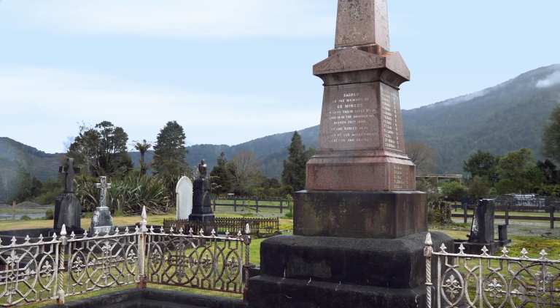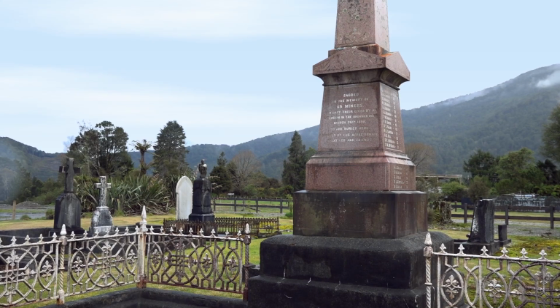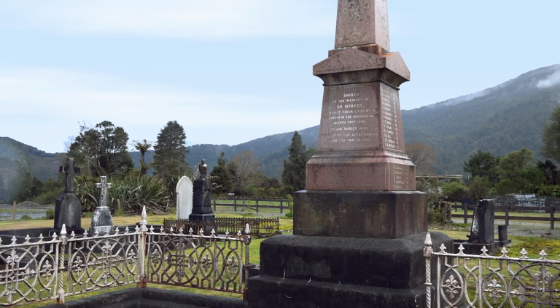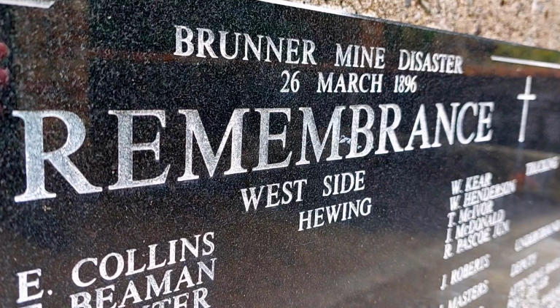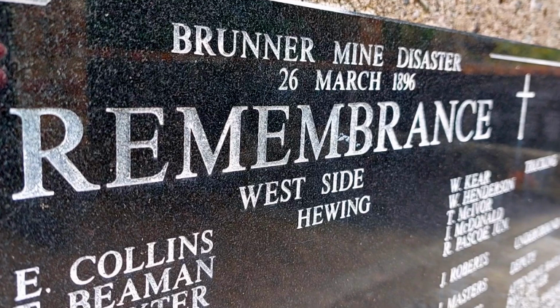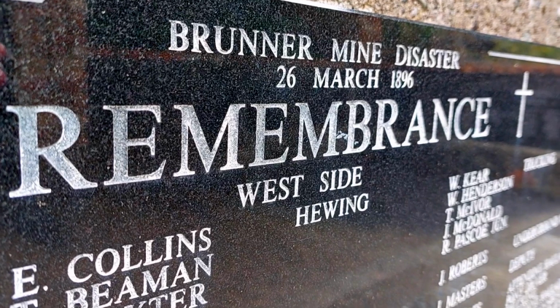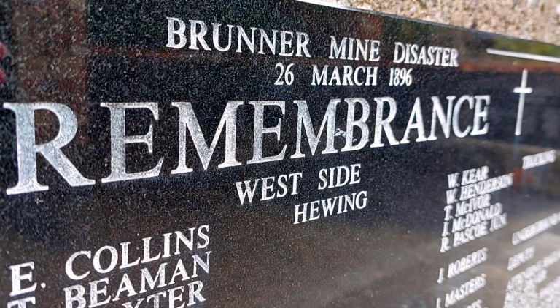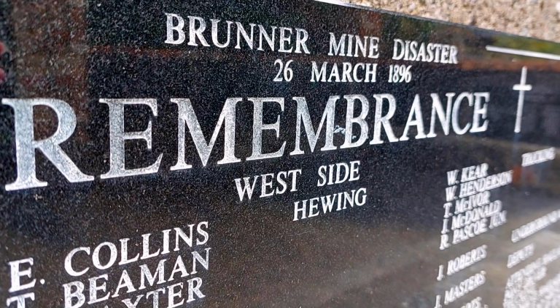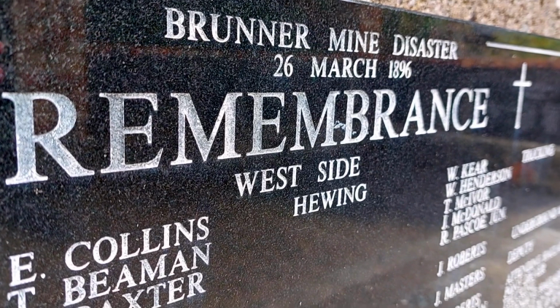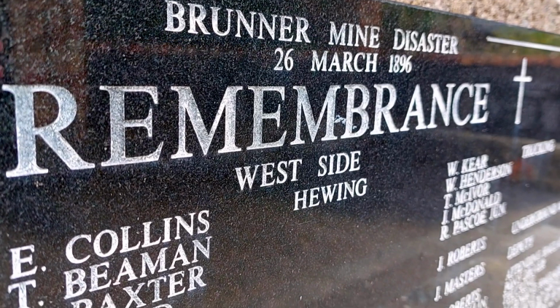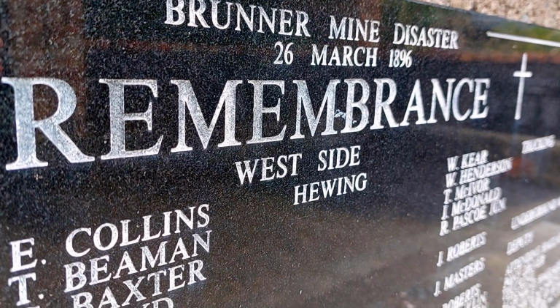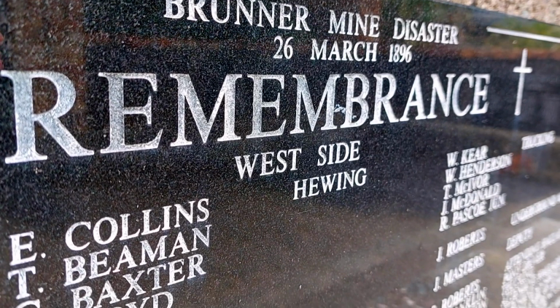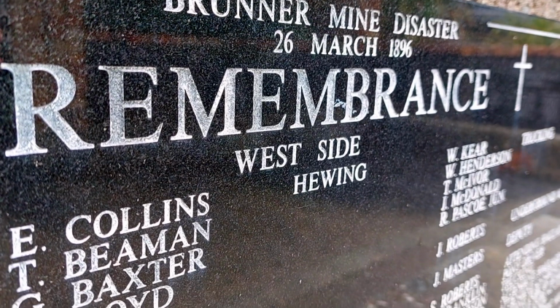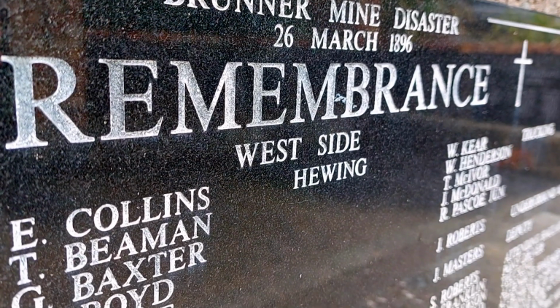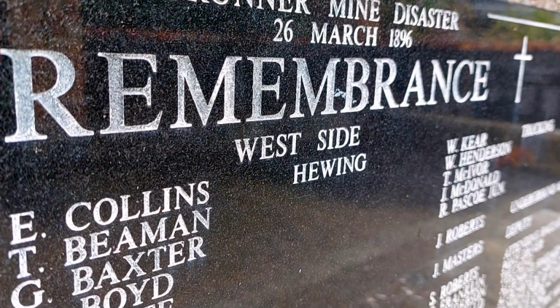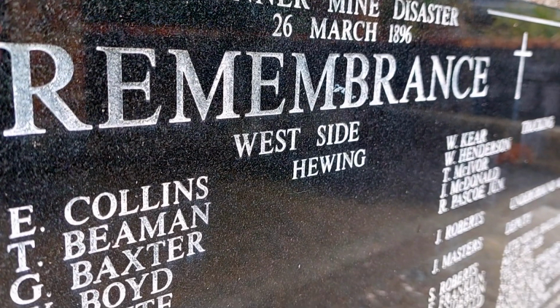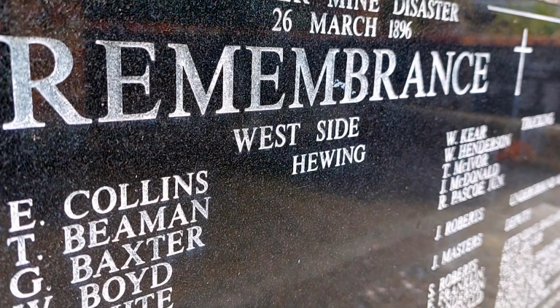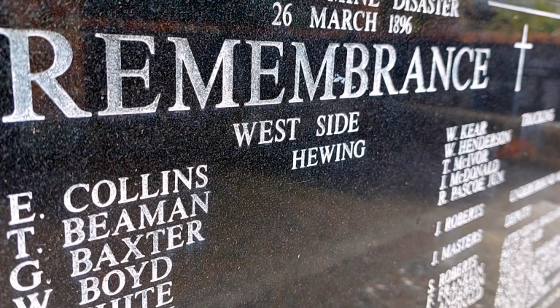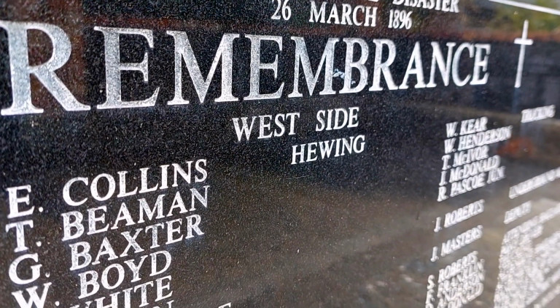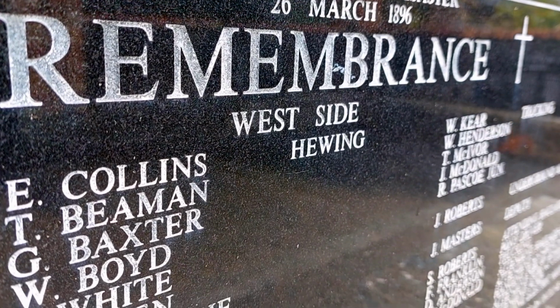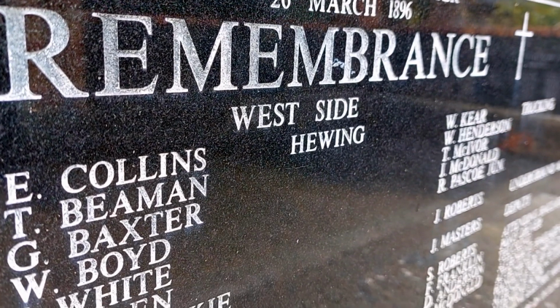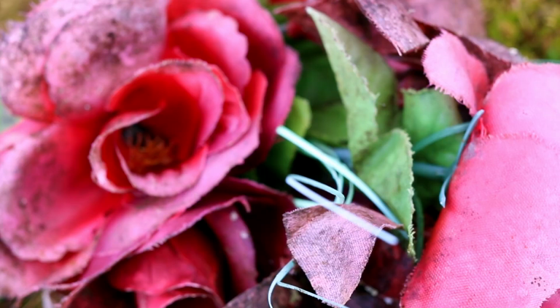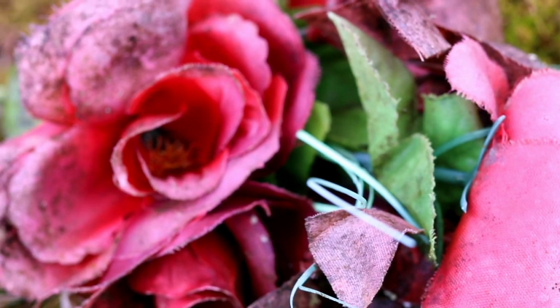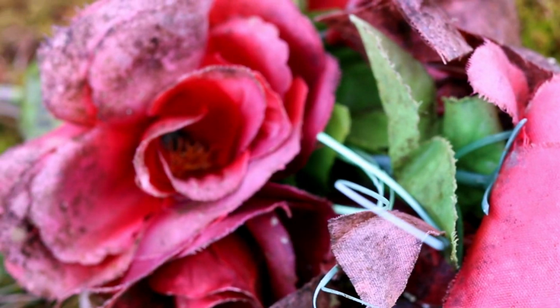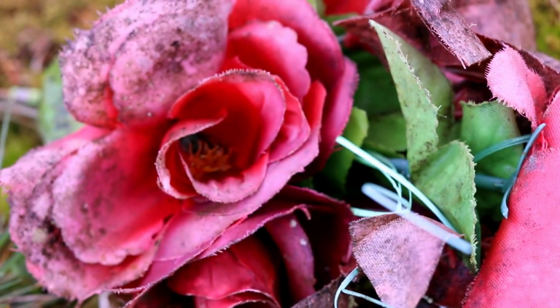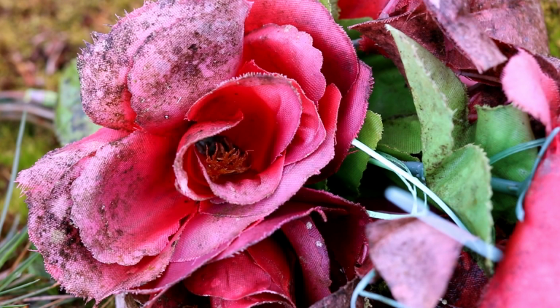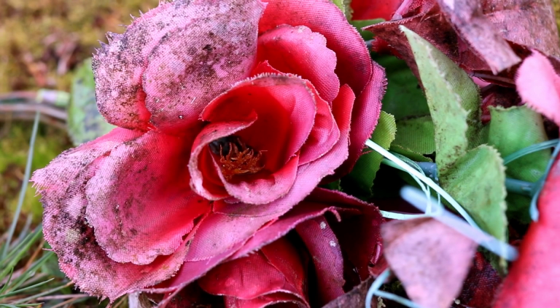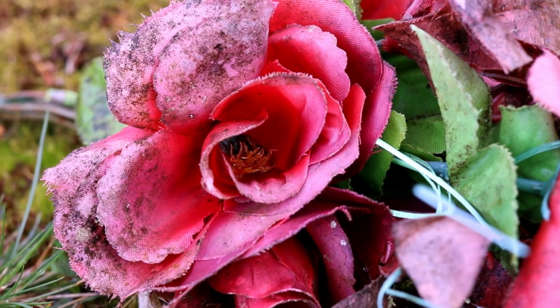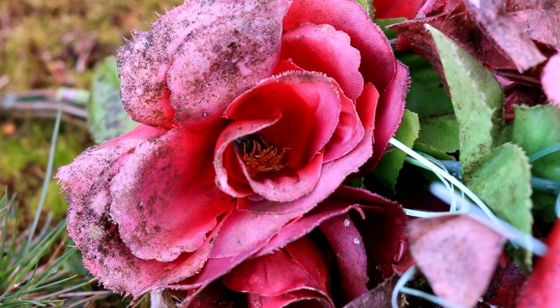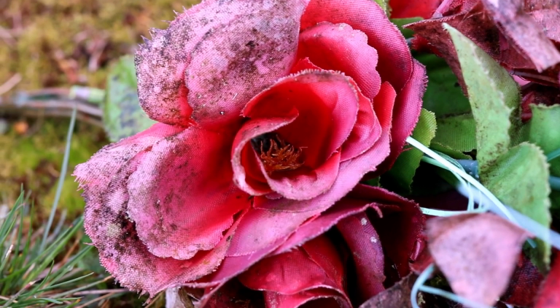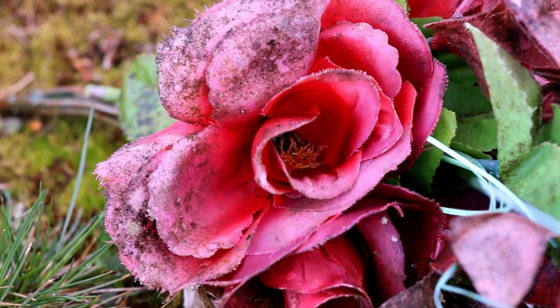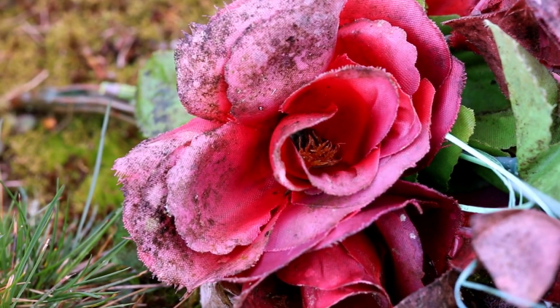There's a memorial on the Brunner site to those who died there, and to those who died in other mining tragedies around New Zealand.